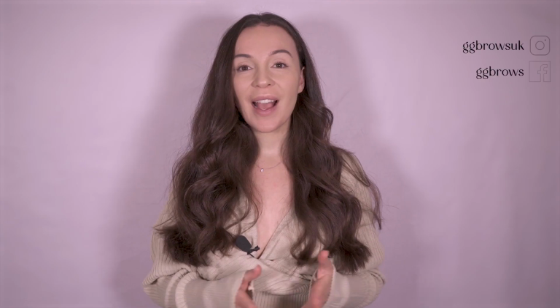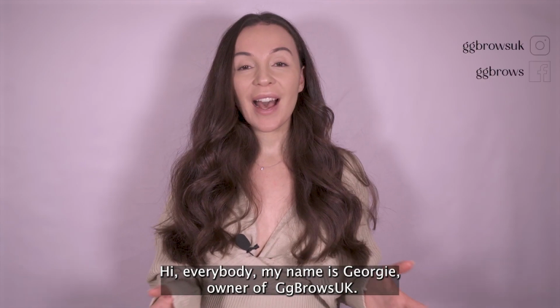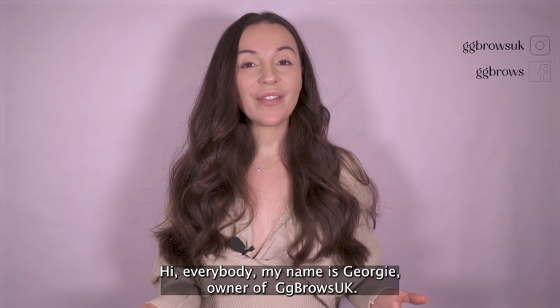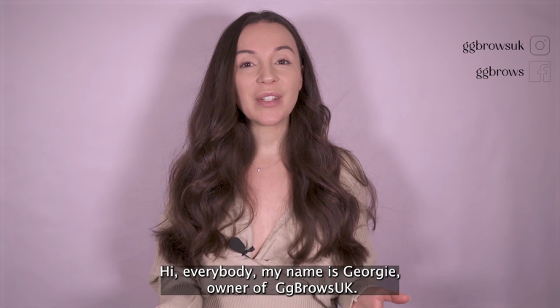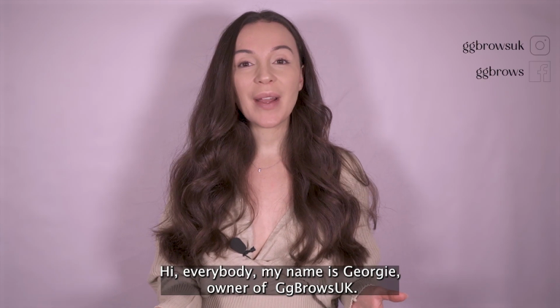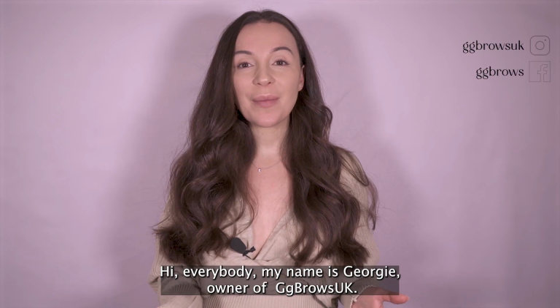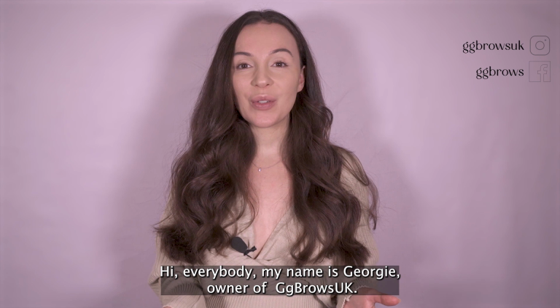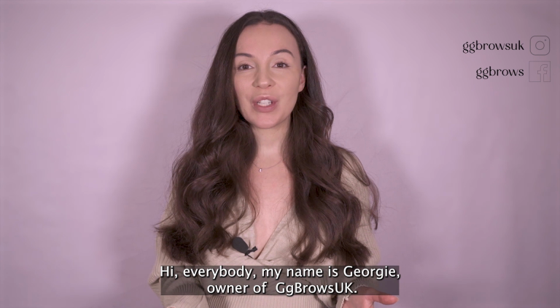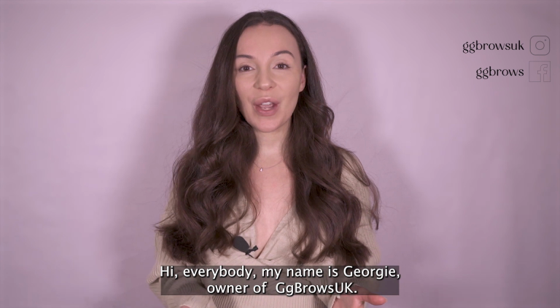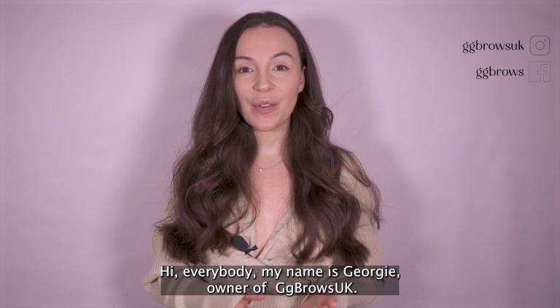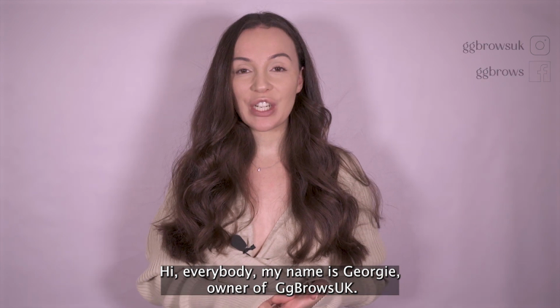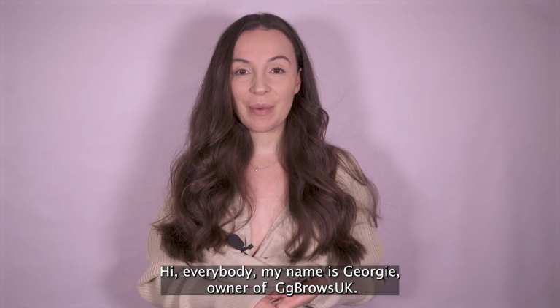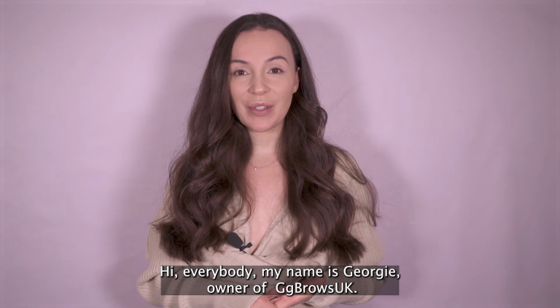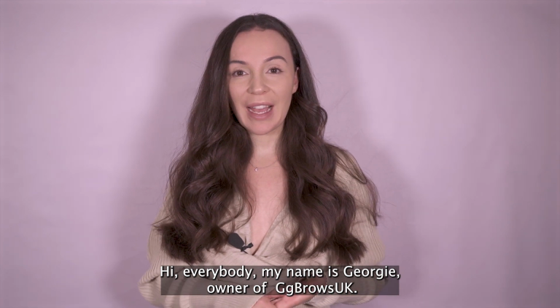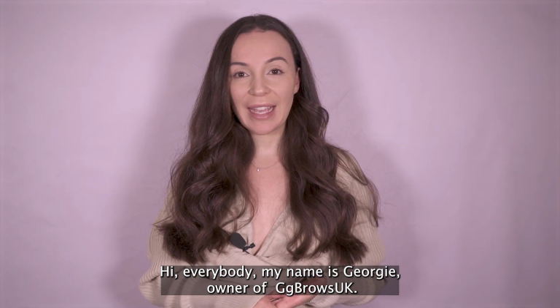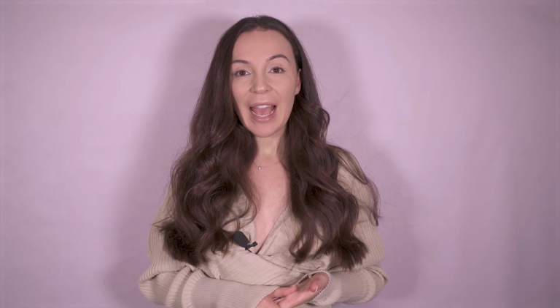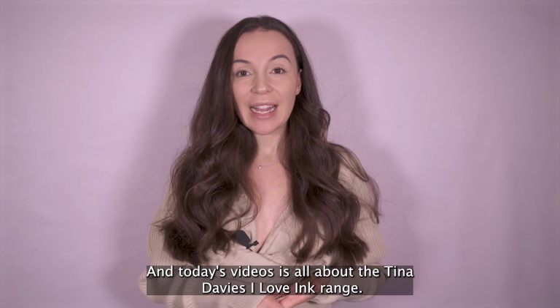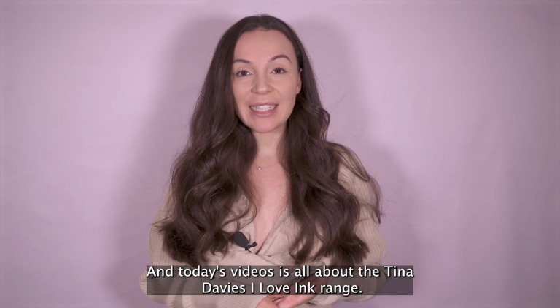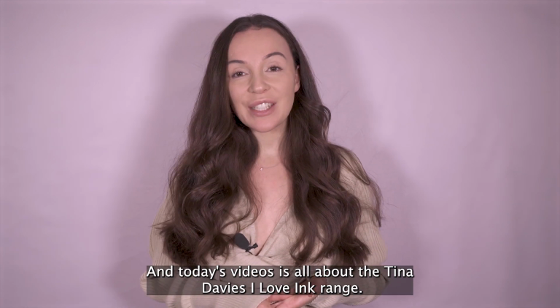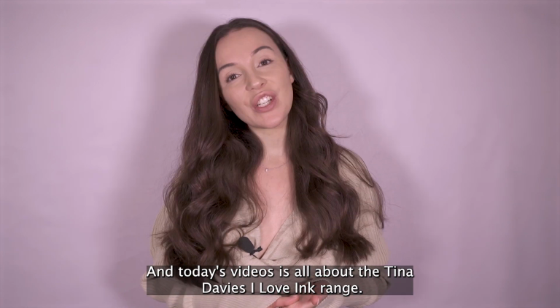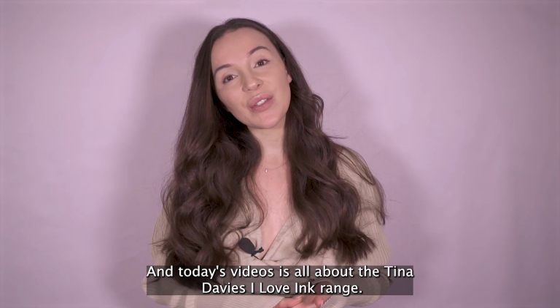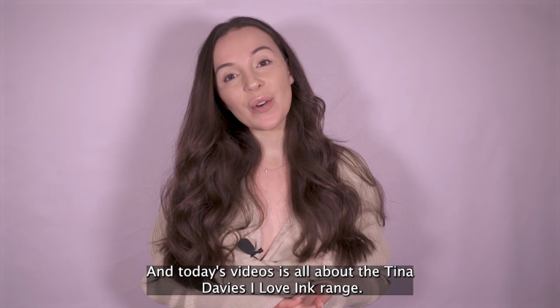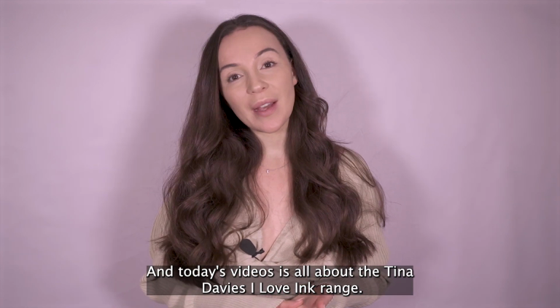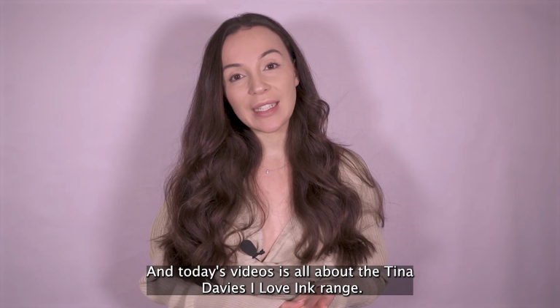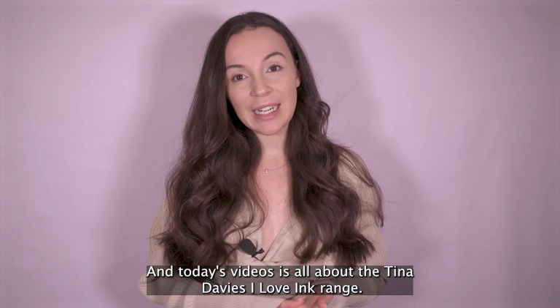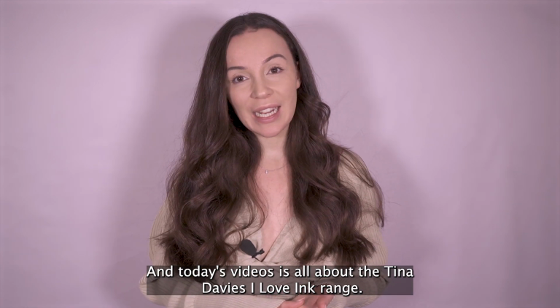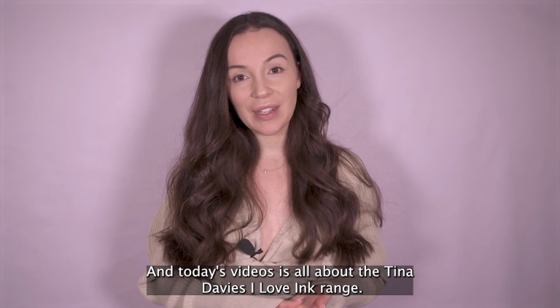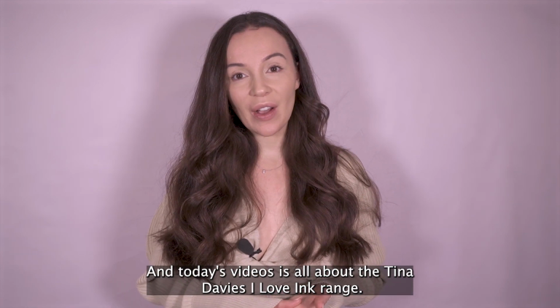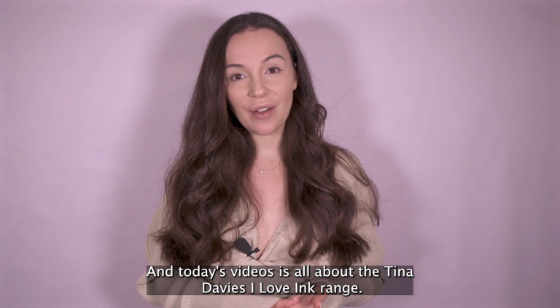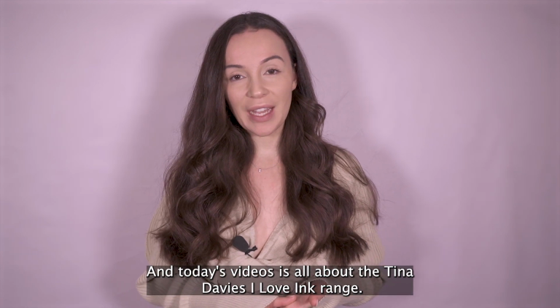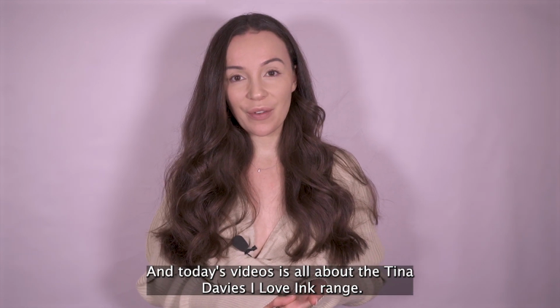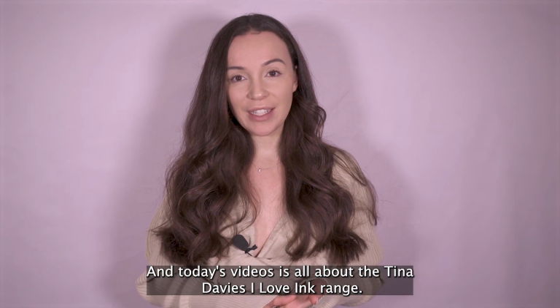Hi everybody. My name is Georgie, owner of Gigi Brows UK, and today's video is all about the Tina Davies I Love Ink range.